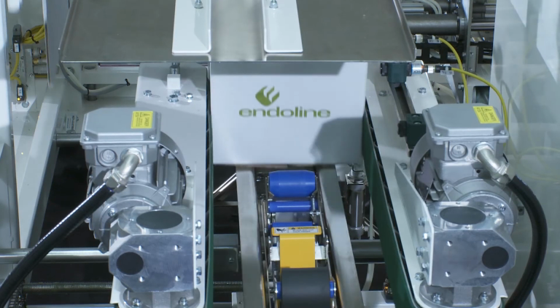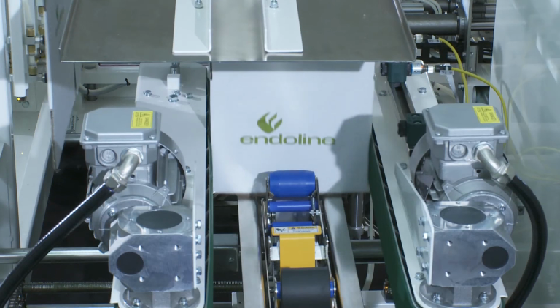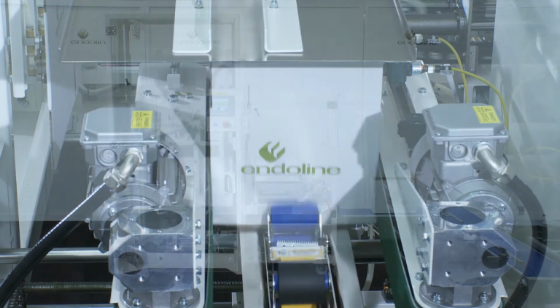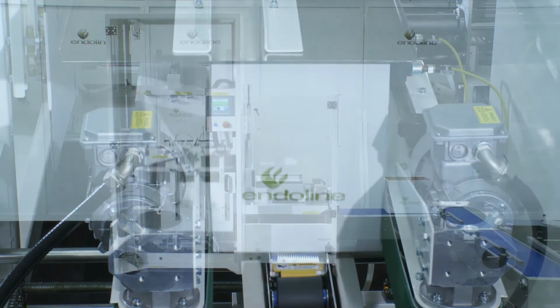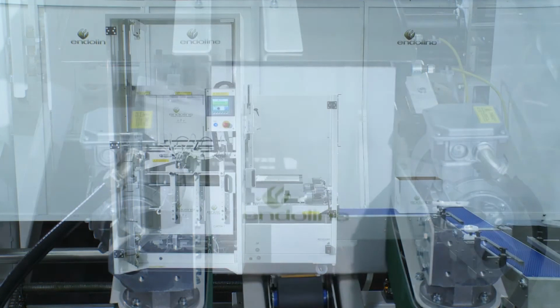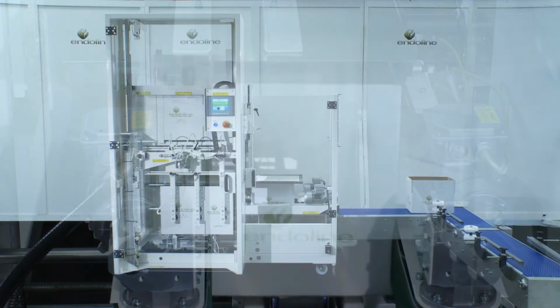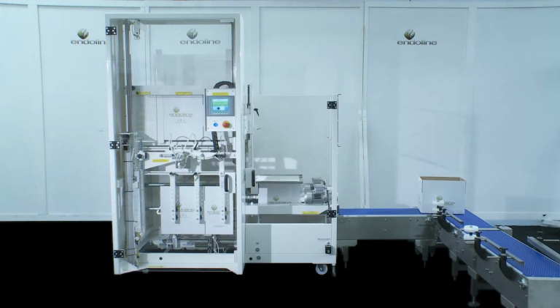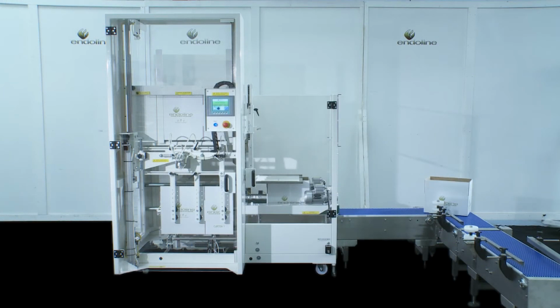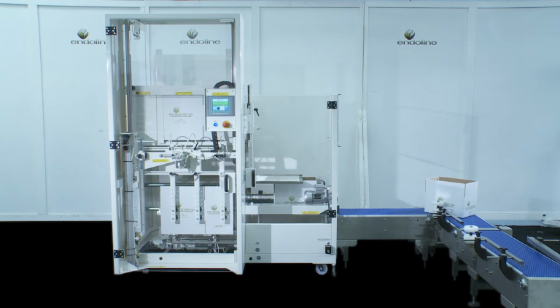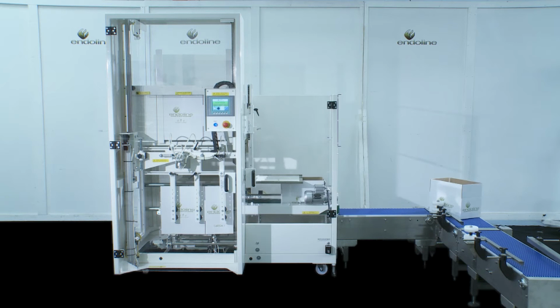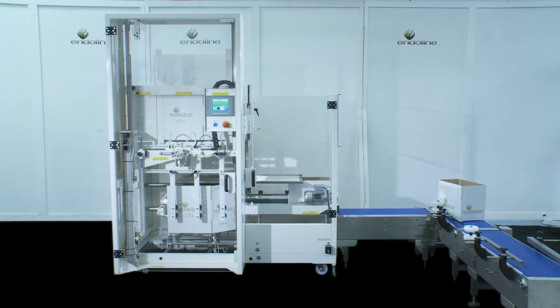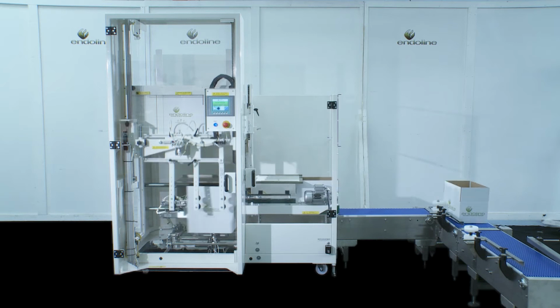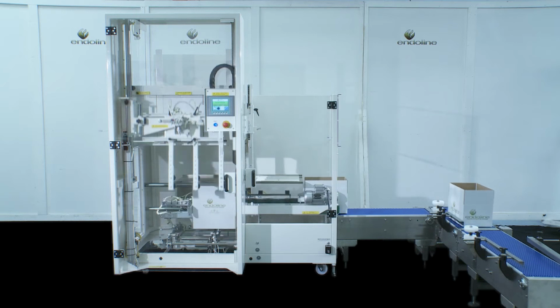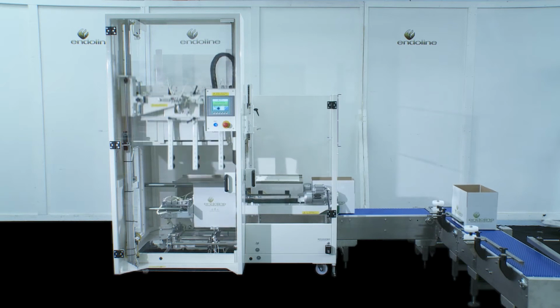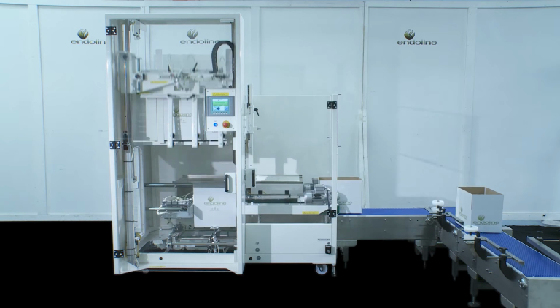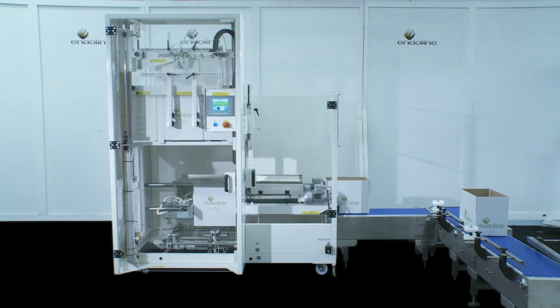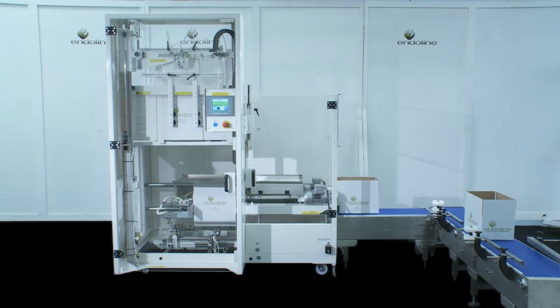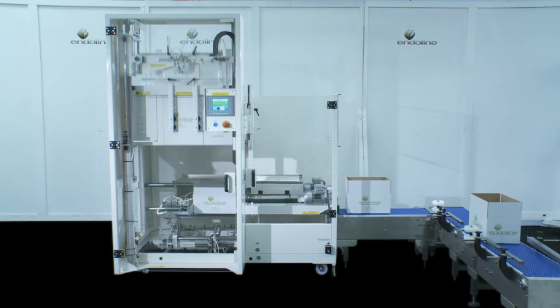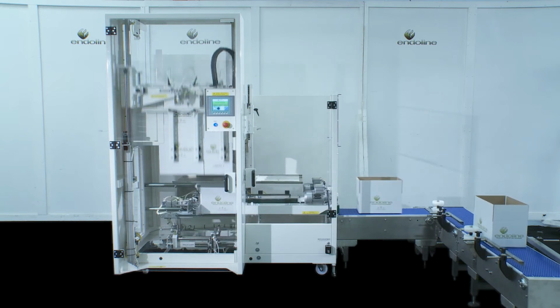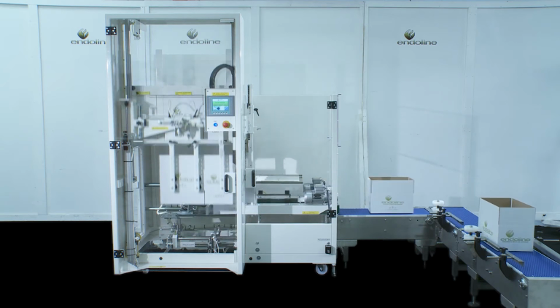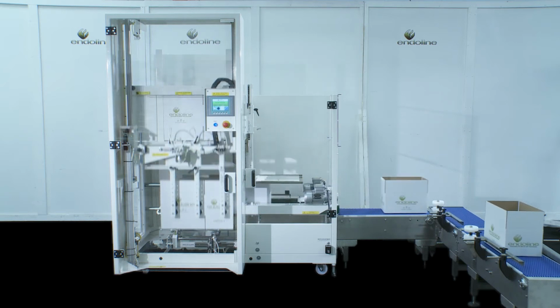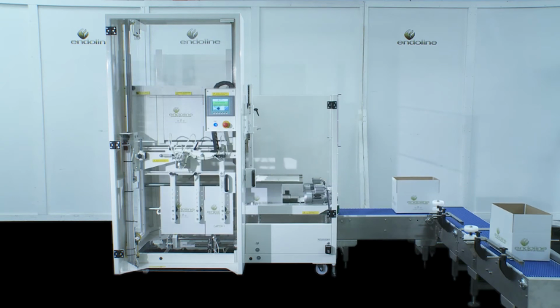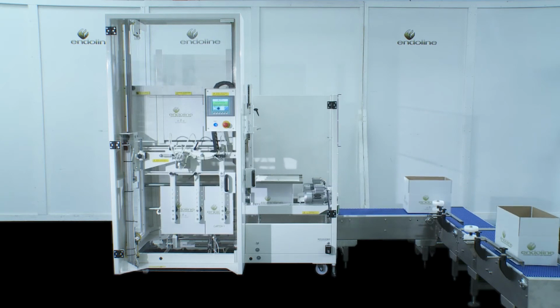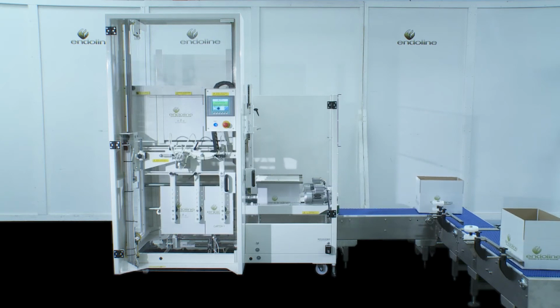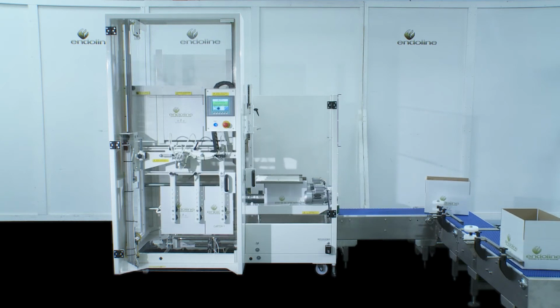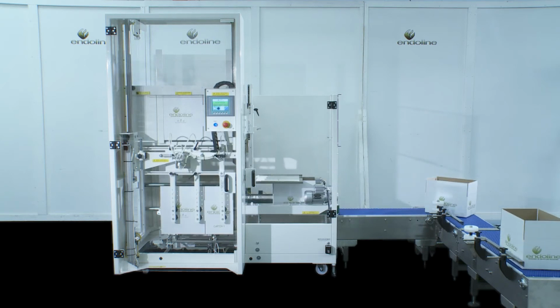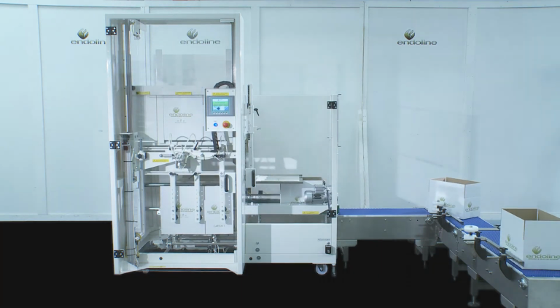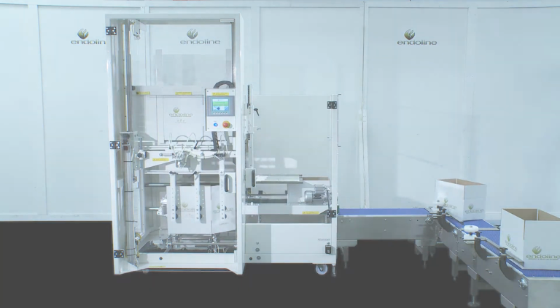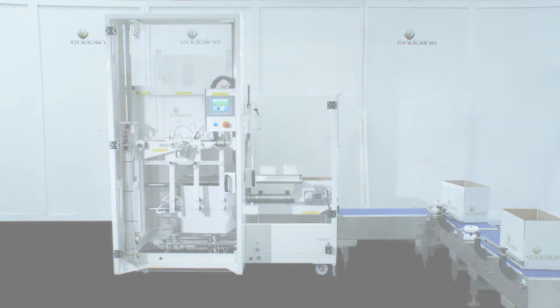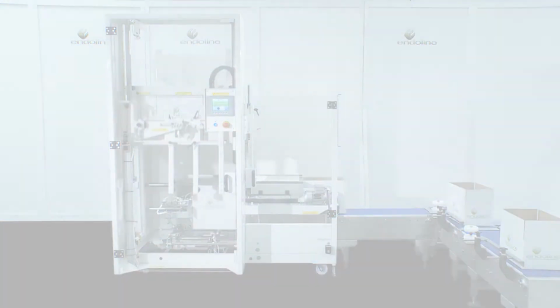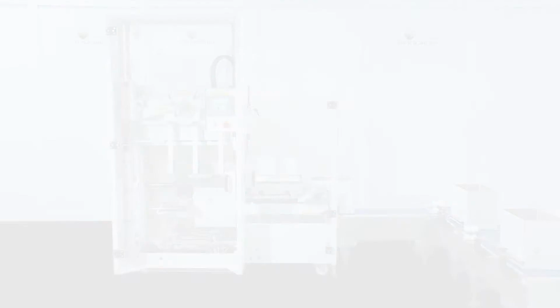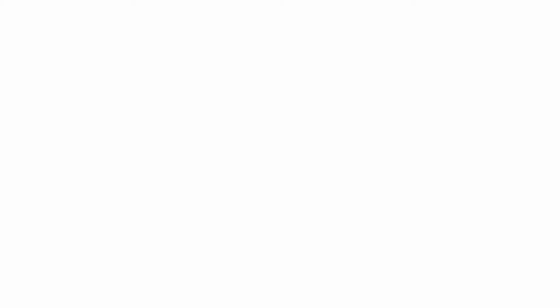Like all the Enderline machines, the 221 is designed to give you the best possible value for your investment.